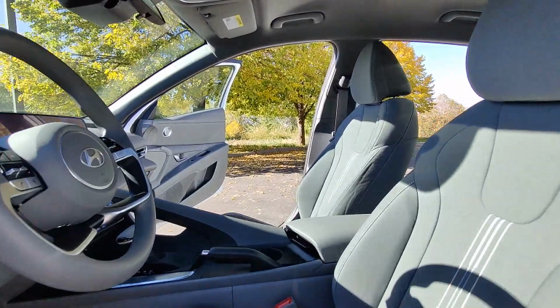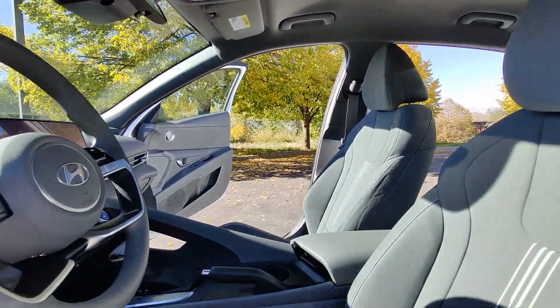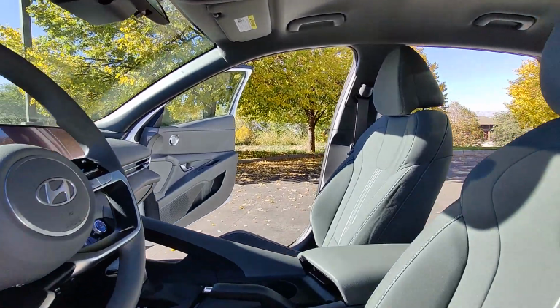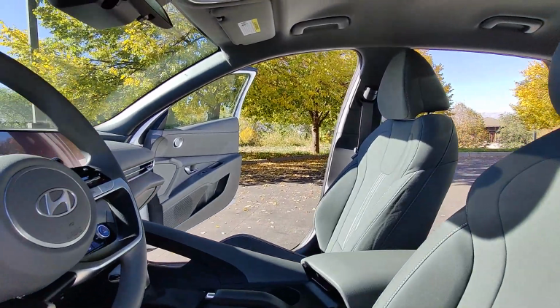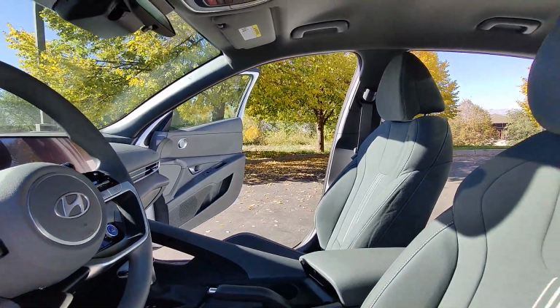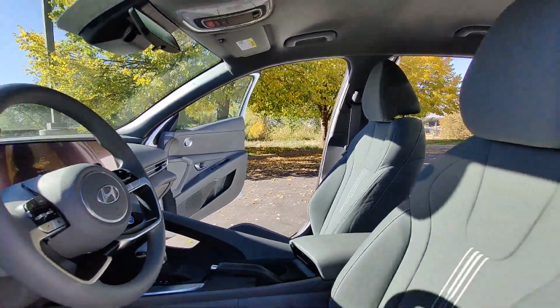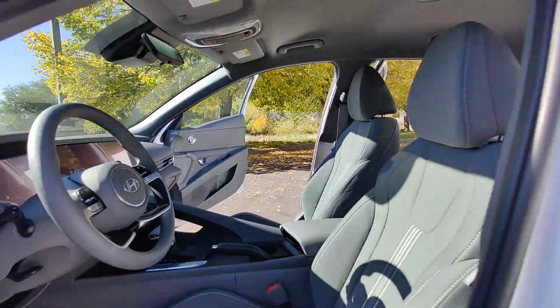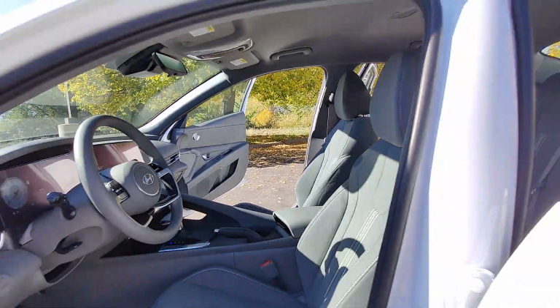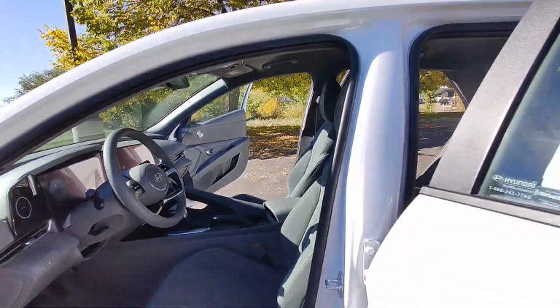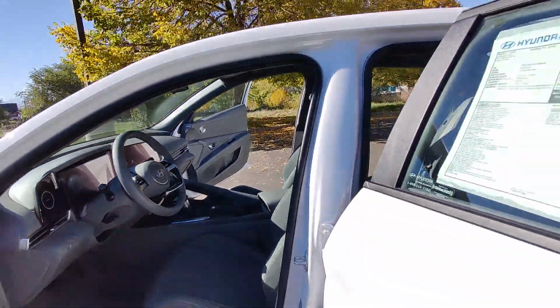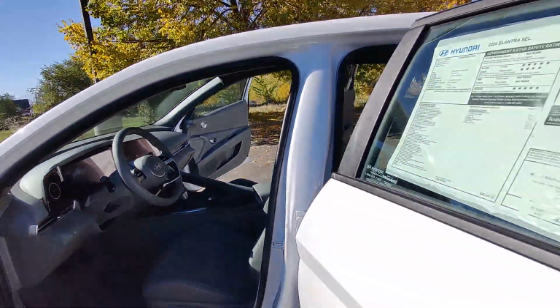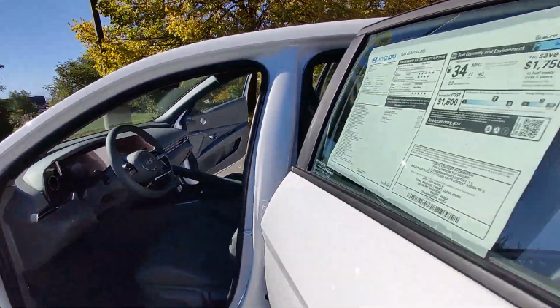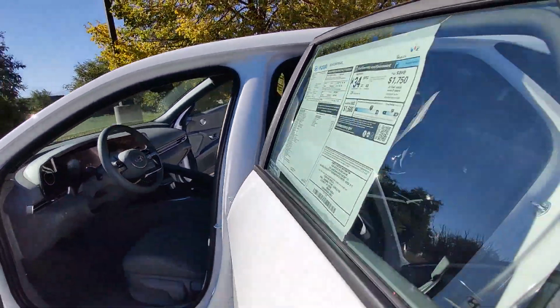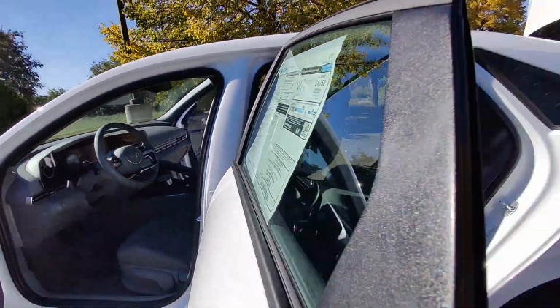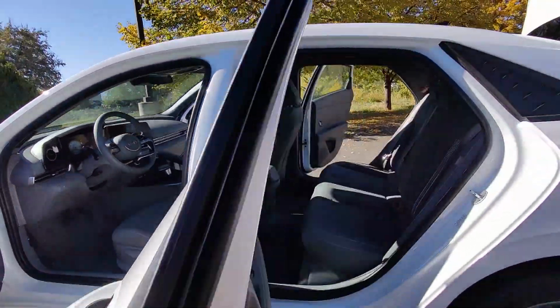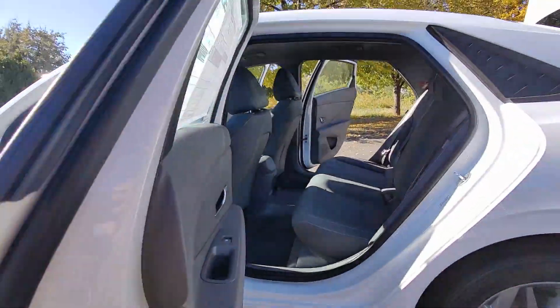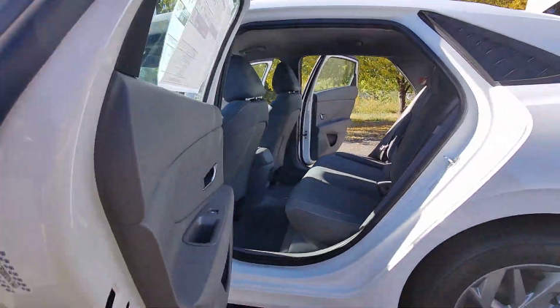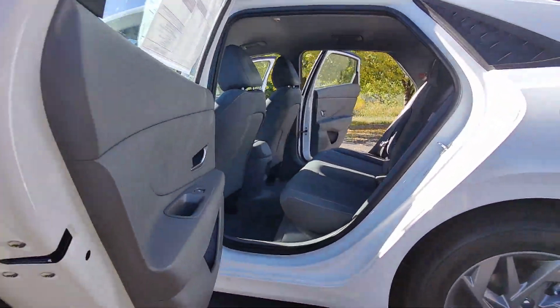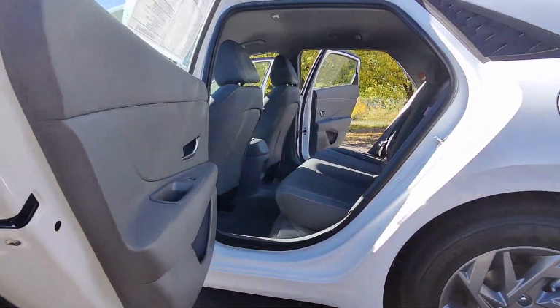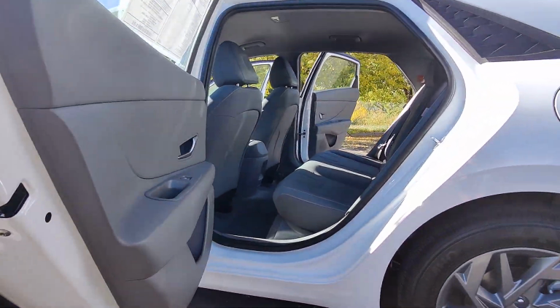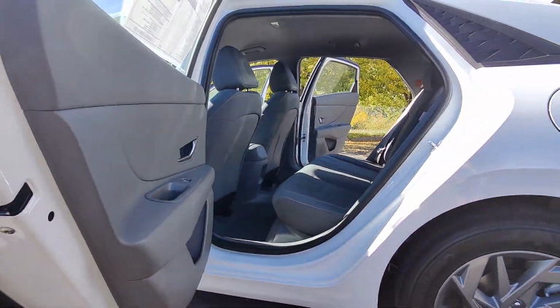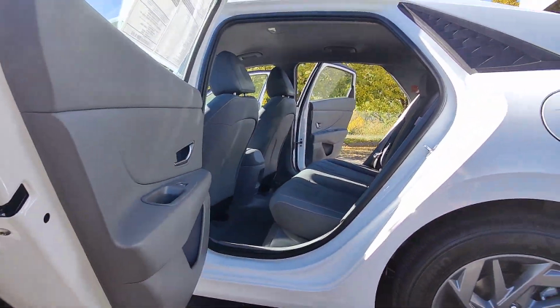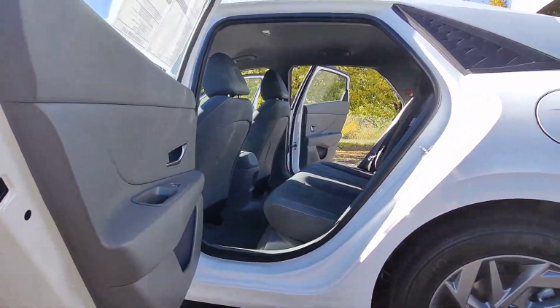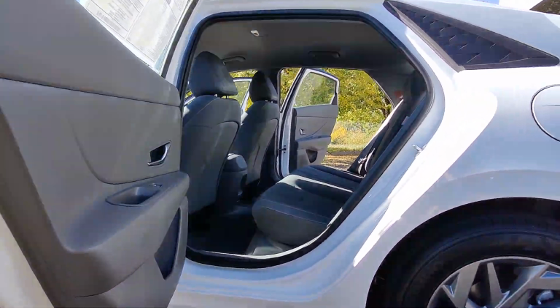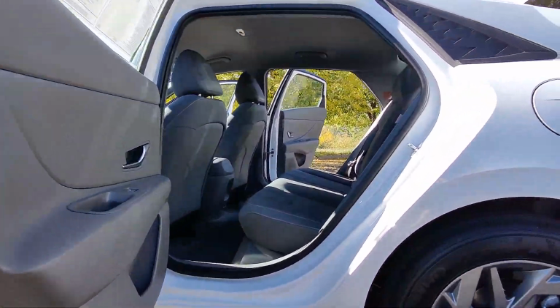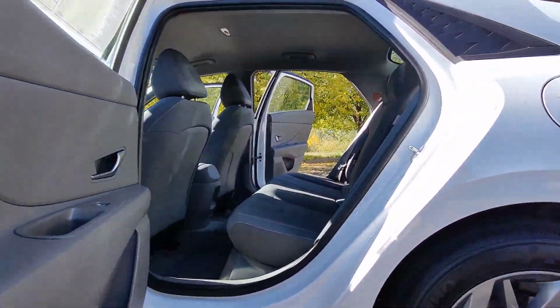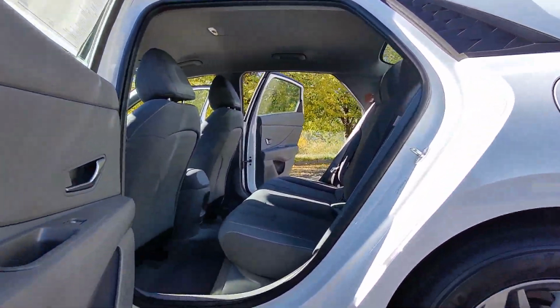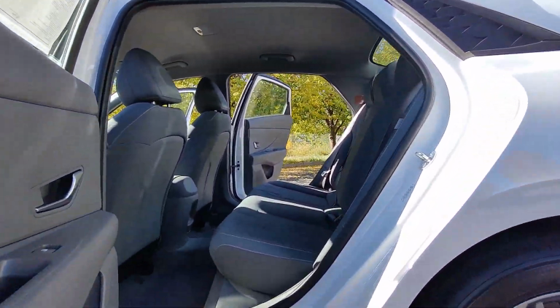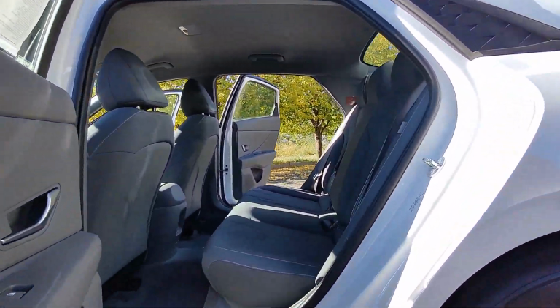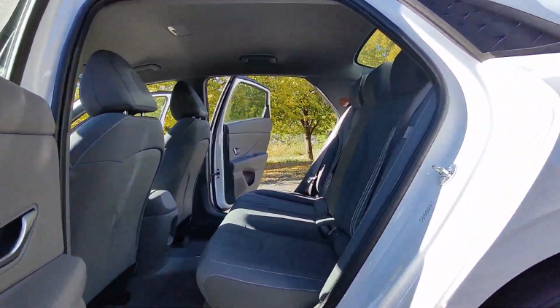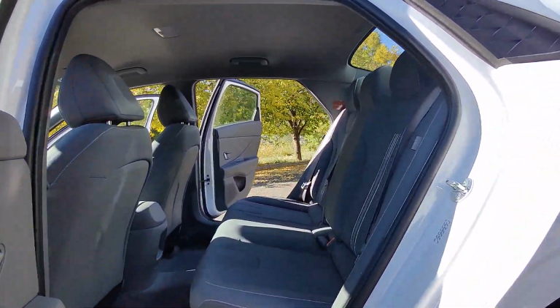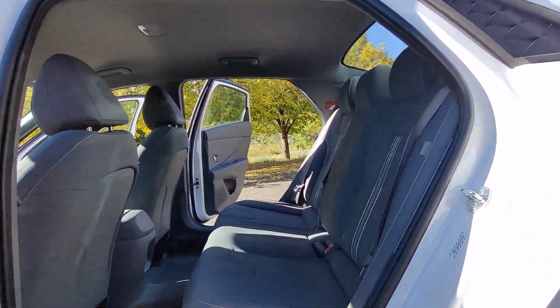Alarm, Dual Zone AC, Aluminum Wheels, and Electronic Stability Control.